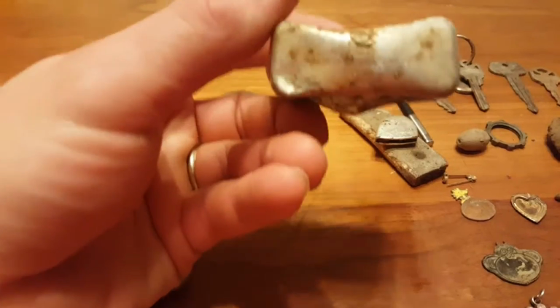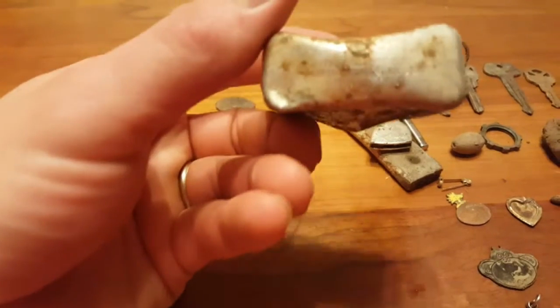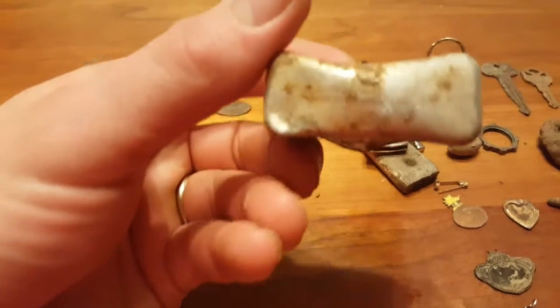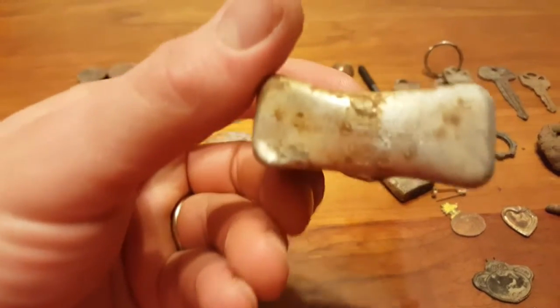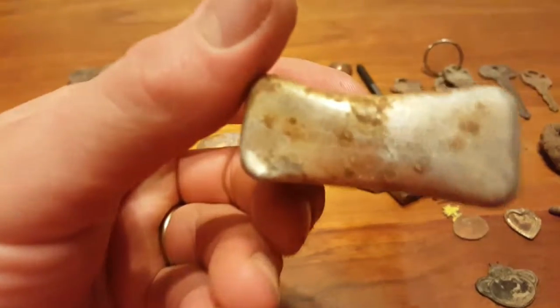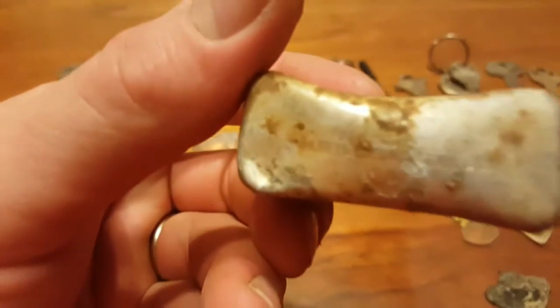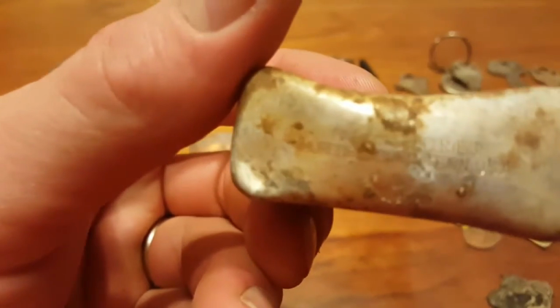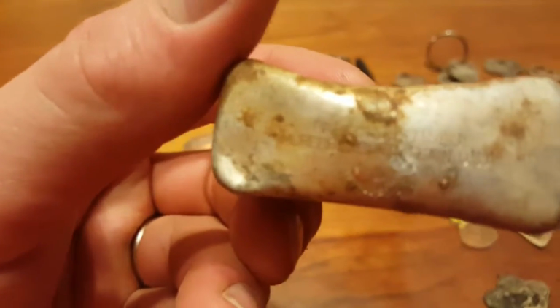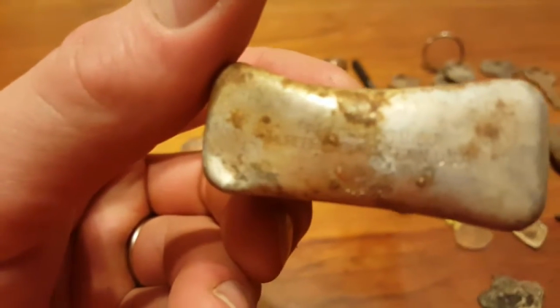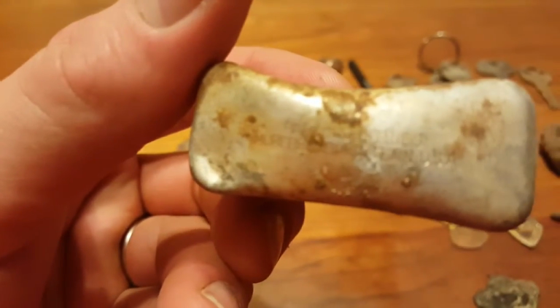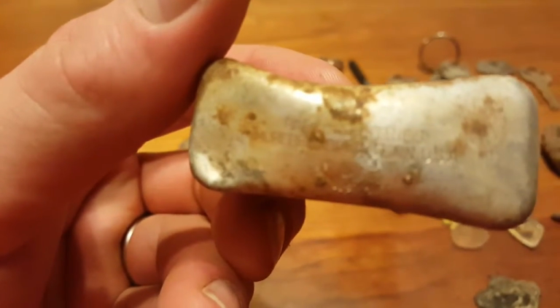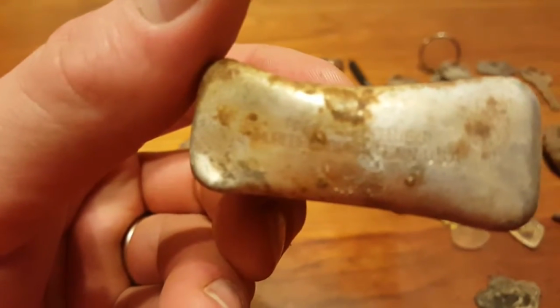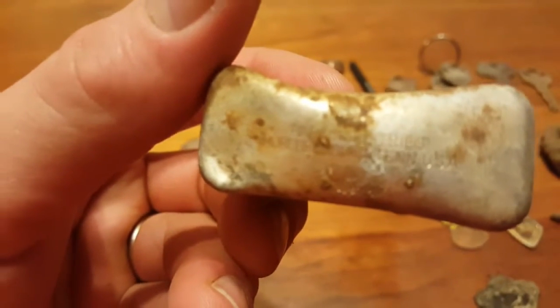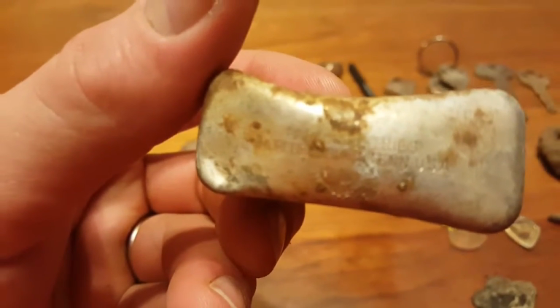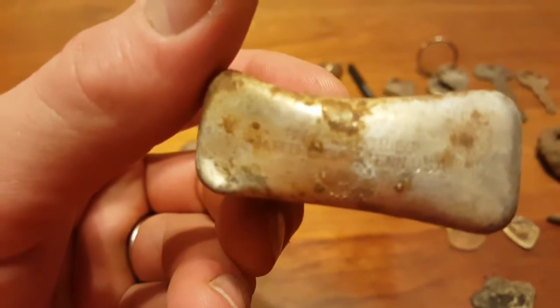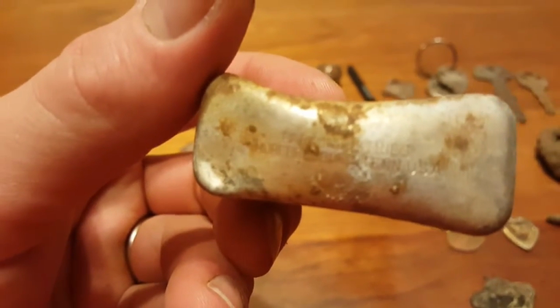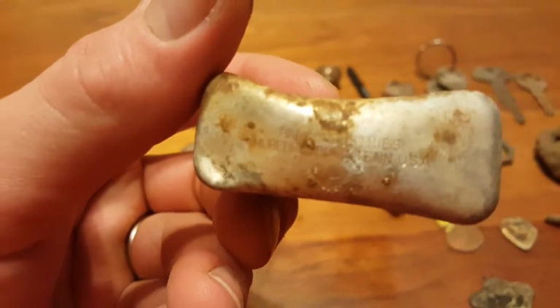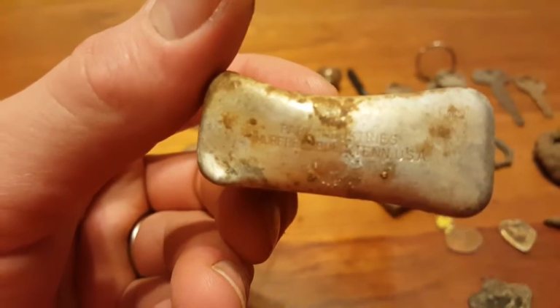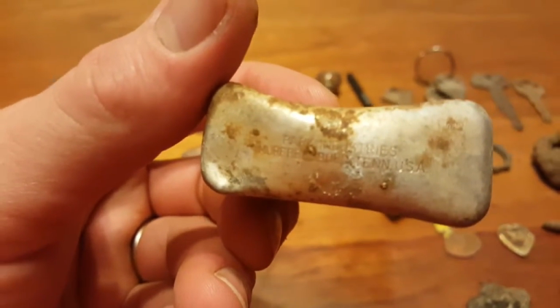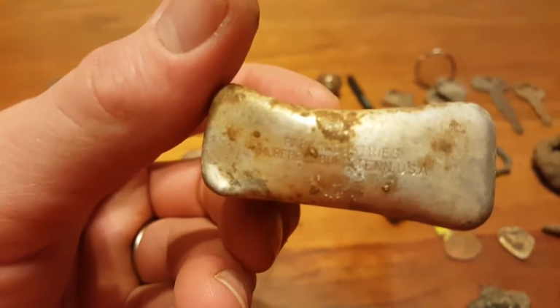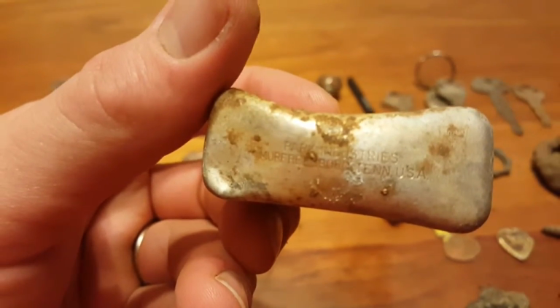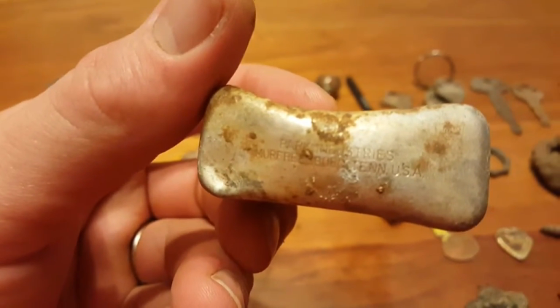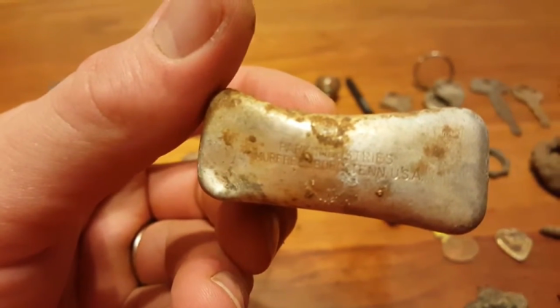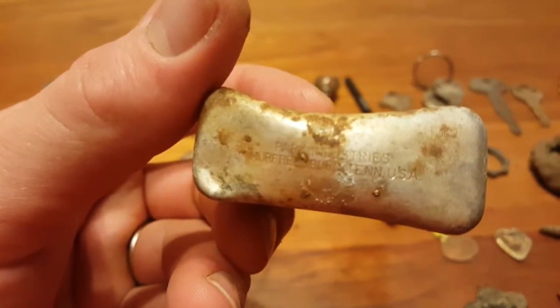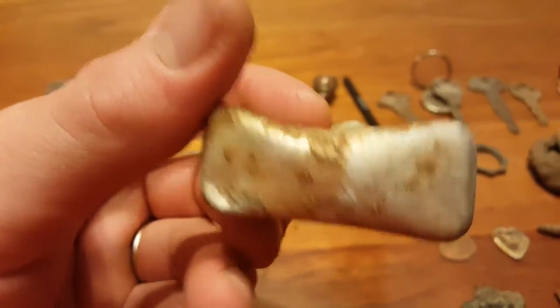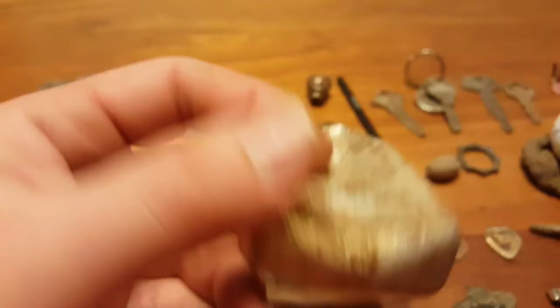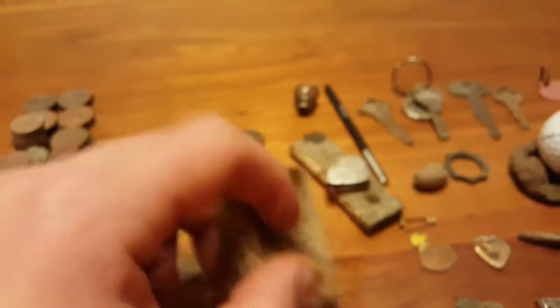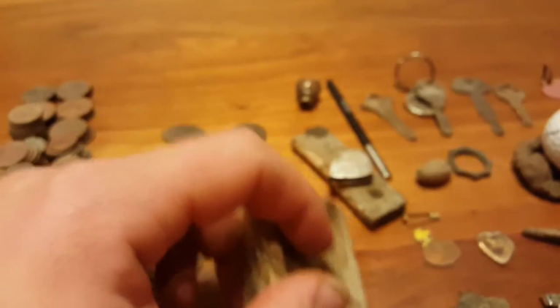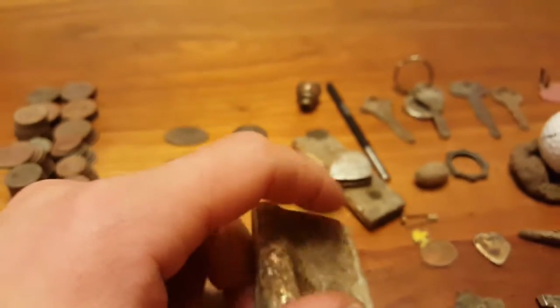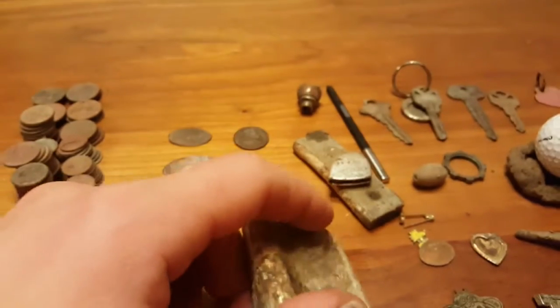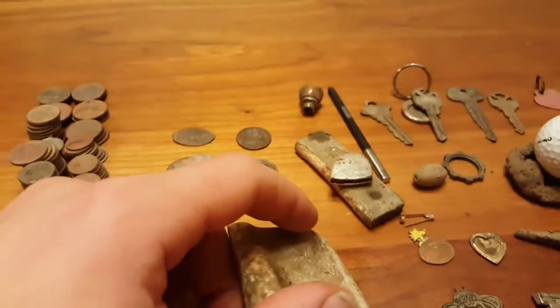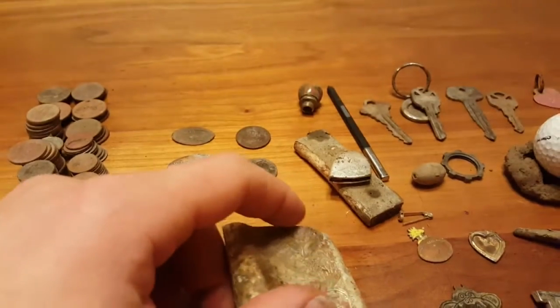I found this — what I was hoping would be a silver cigarette case — but it turns out it's just aluminum. It's got markings on the bottom. I looked it up and it's just made out of aluminum.